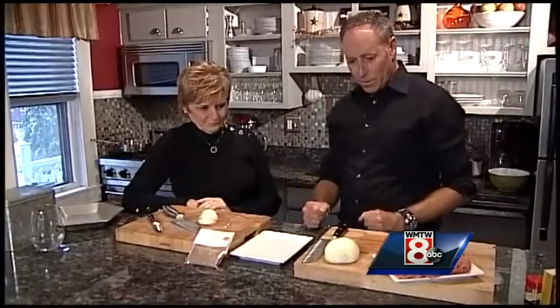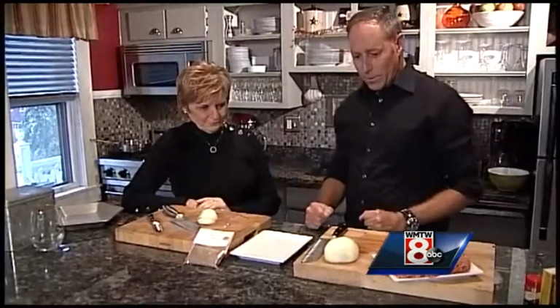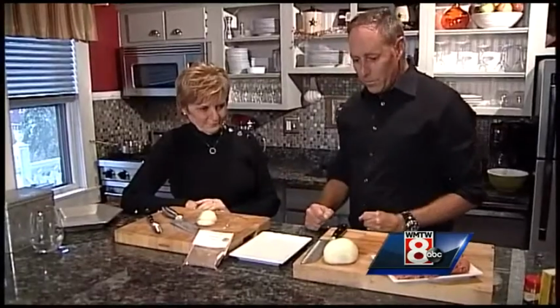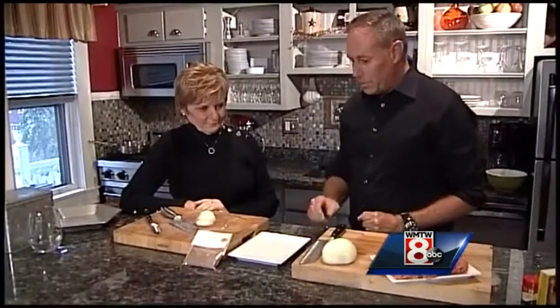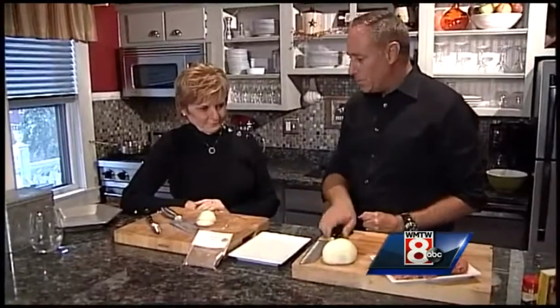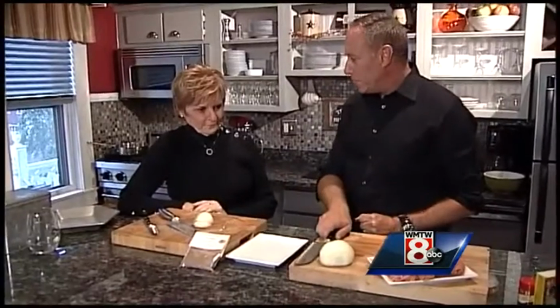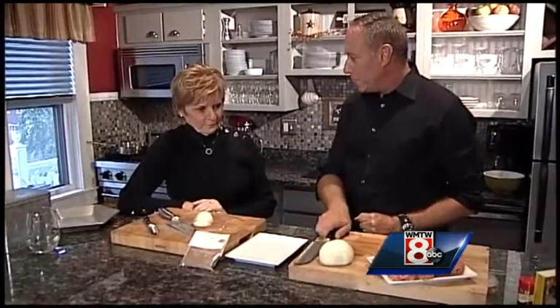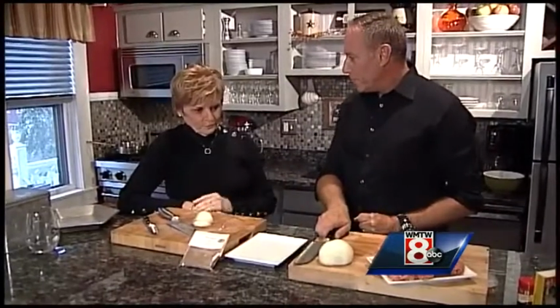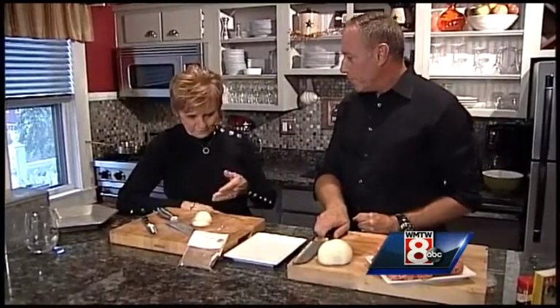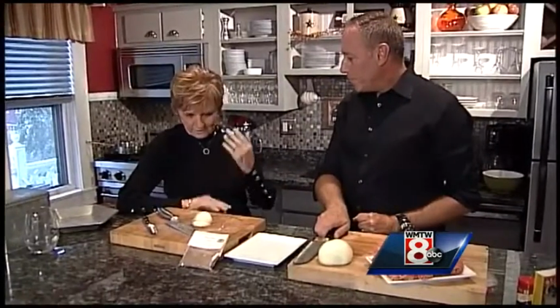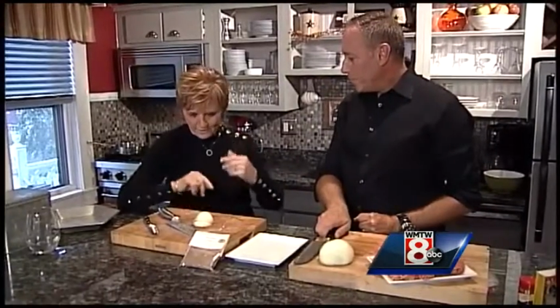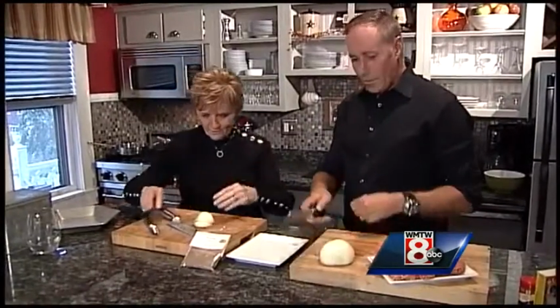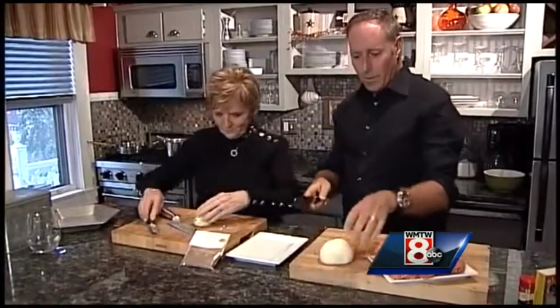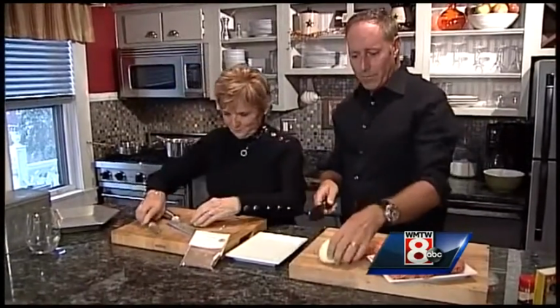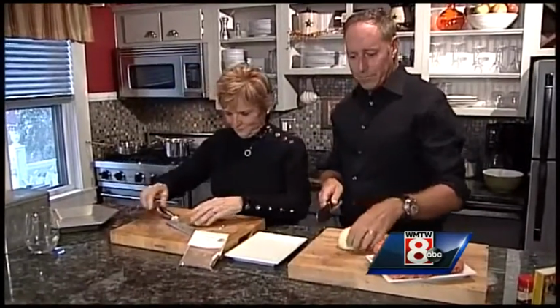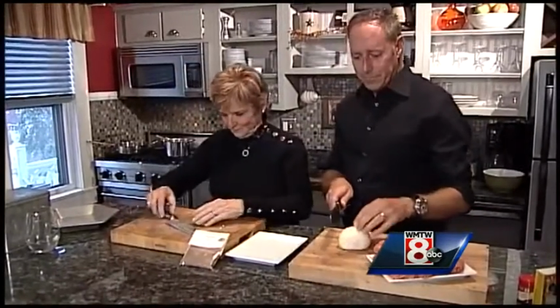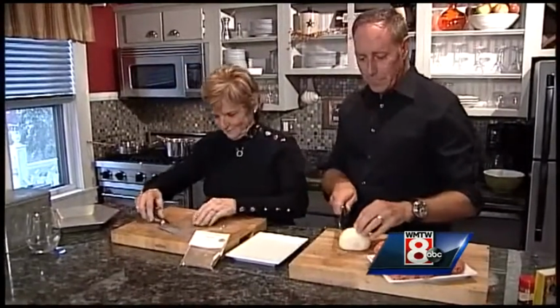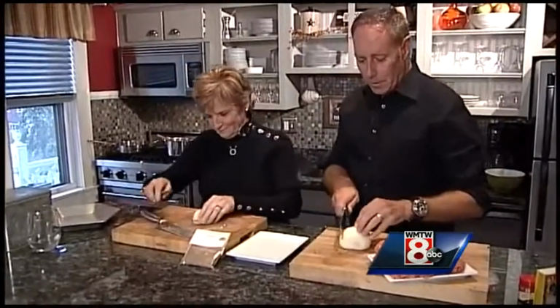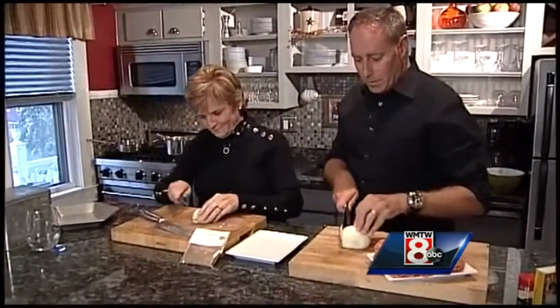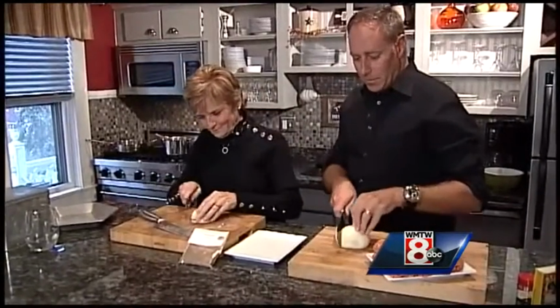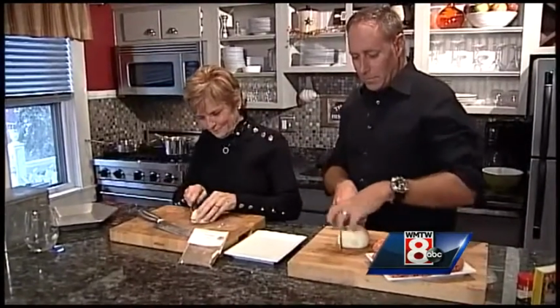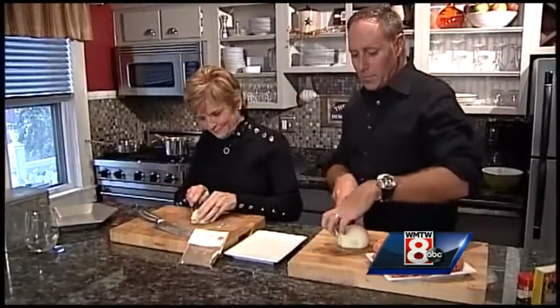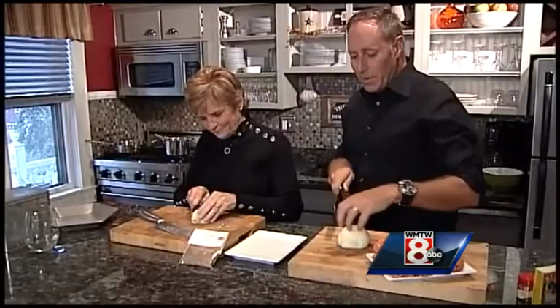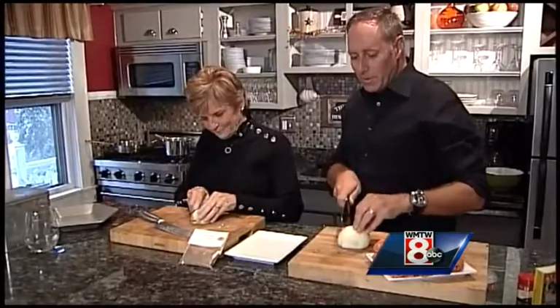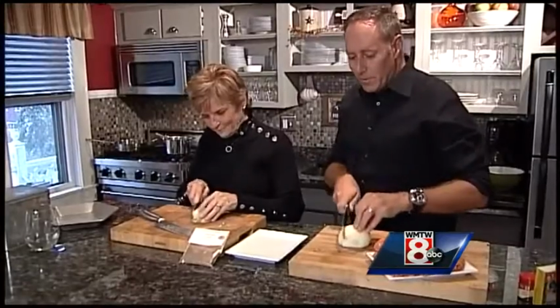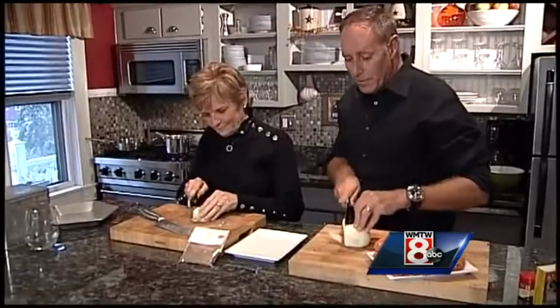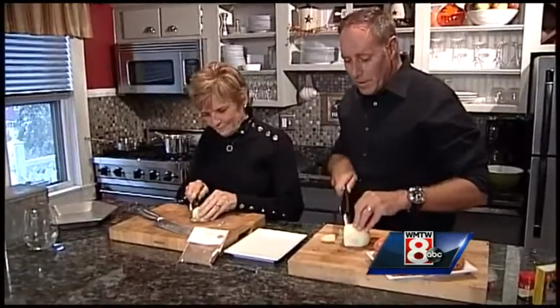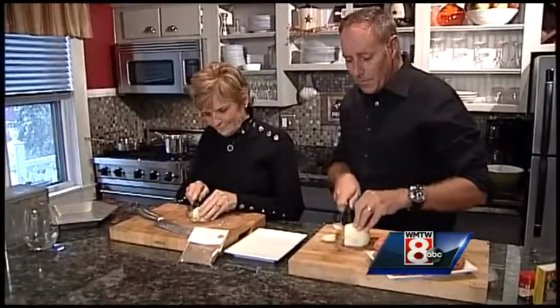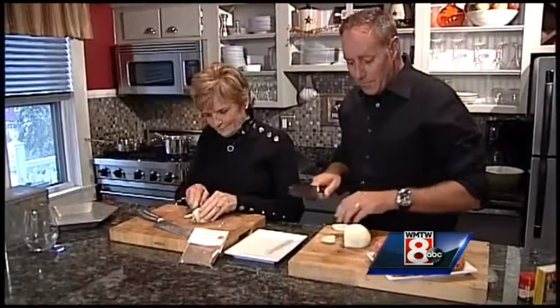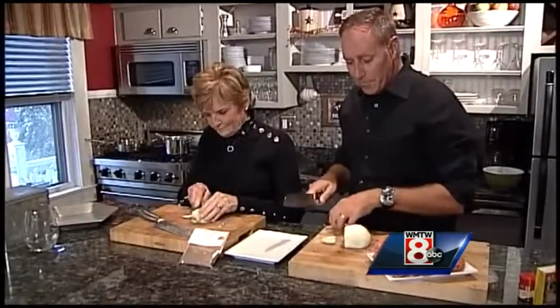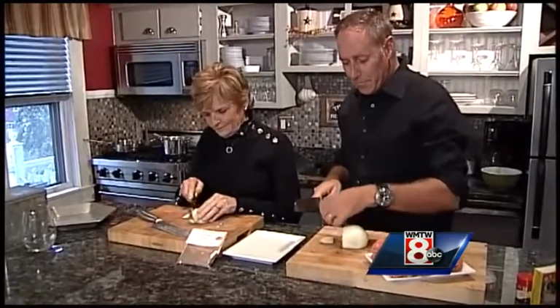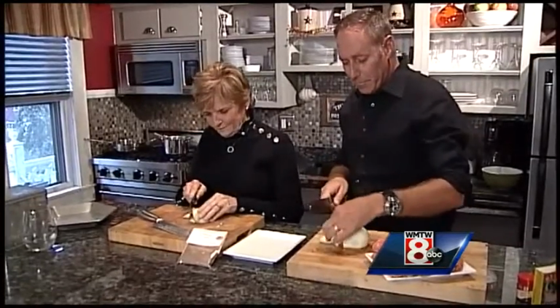So what do we do first? We're going to slice the onion. So you've been making this for a long time? Years.